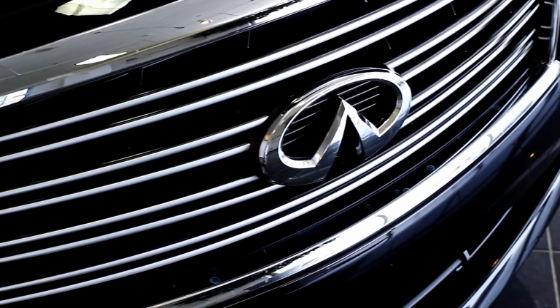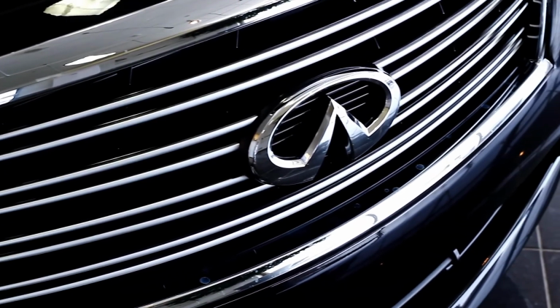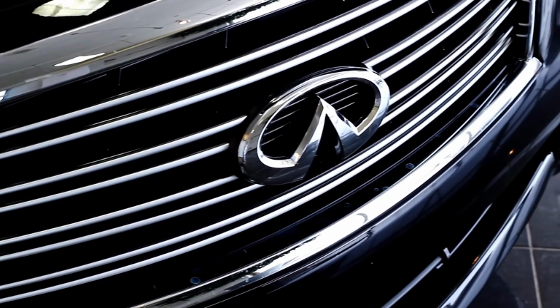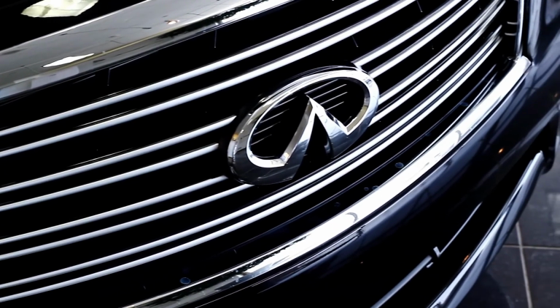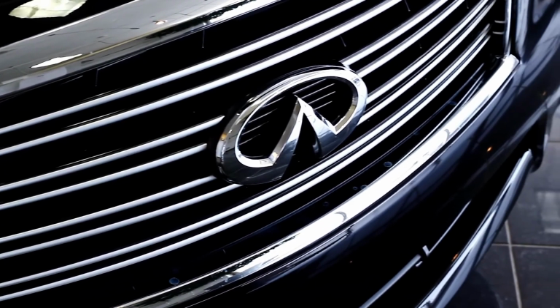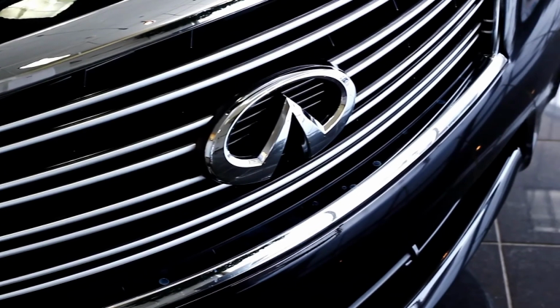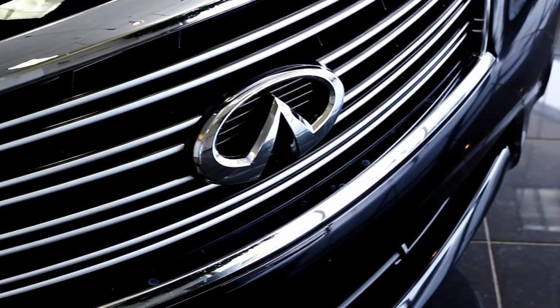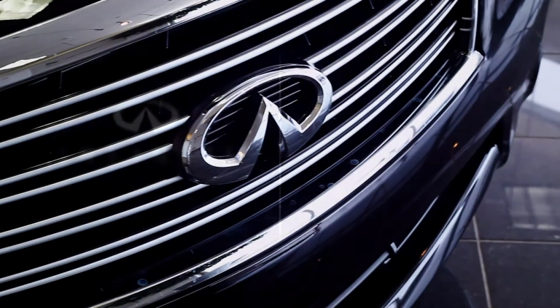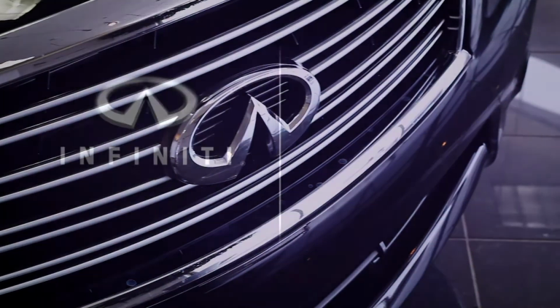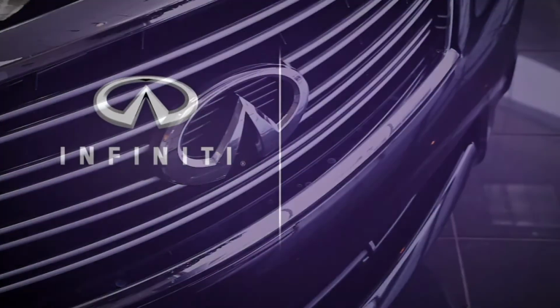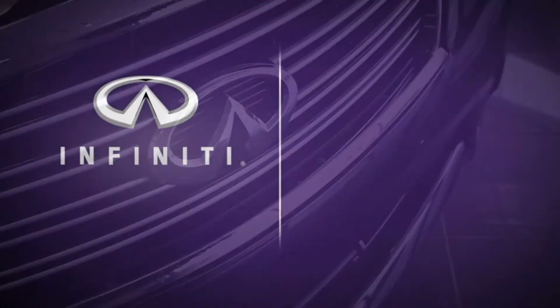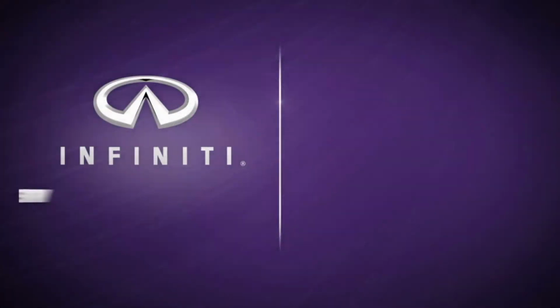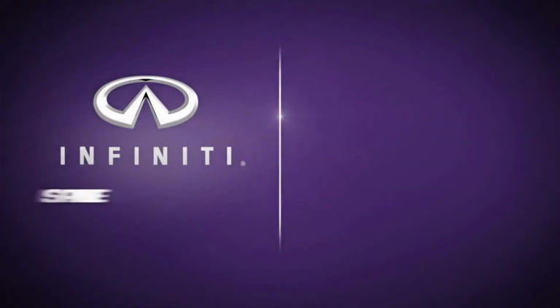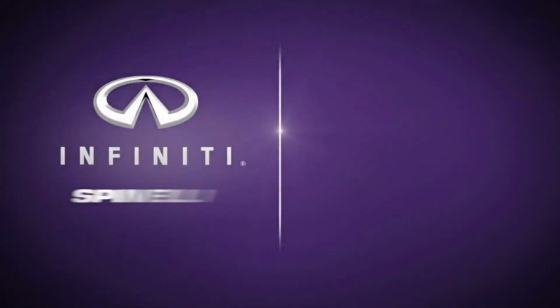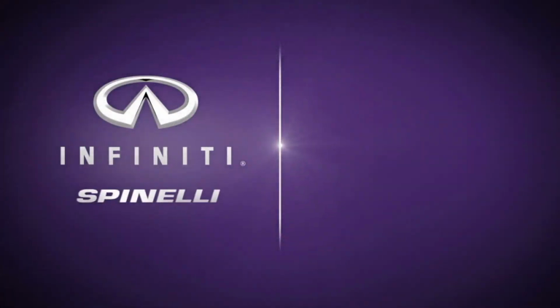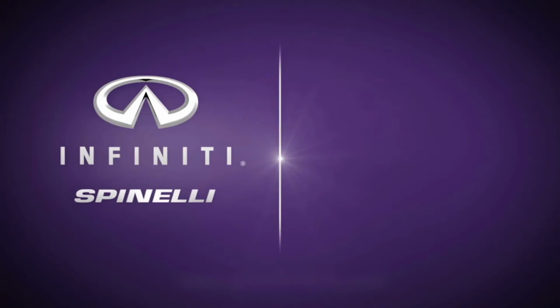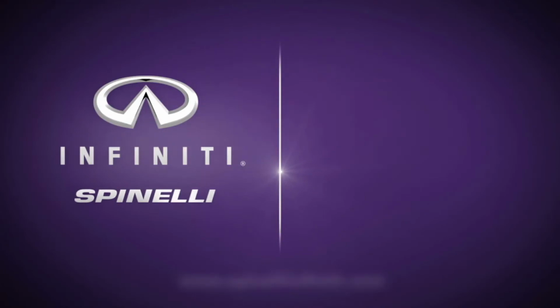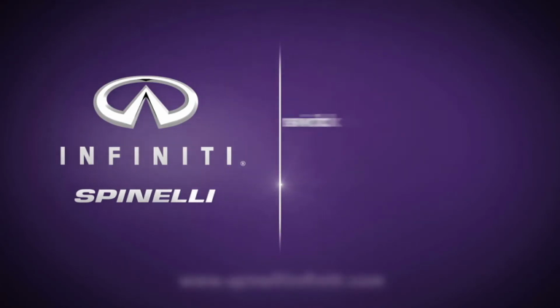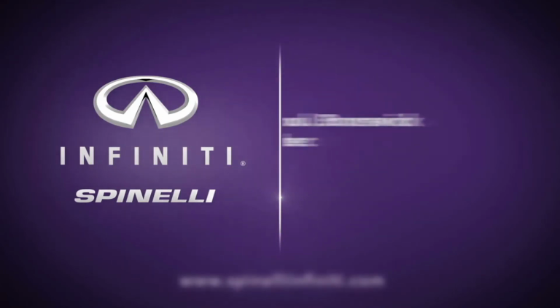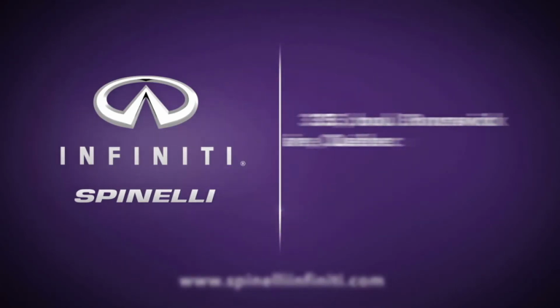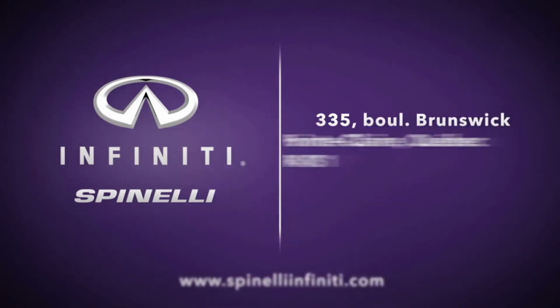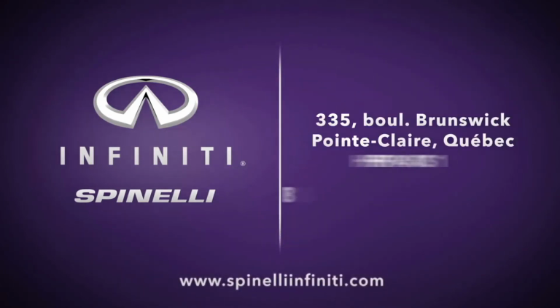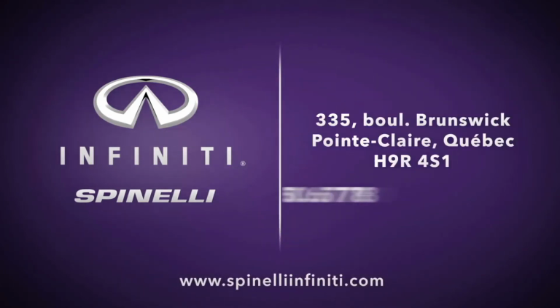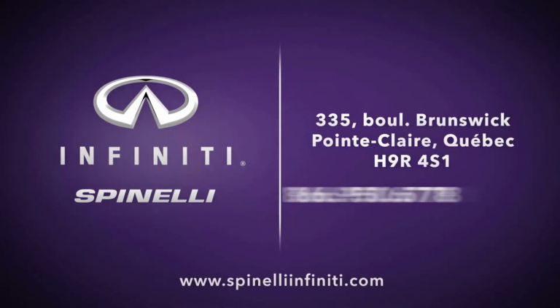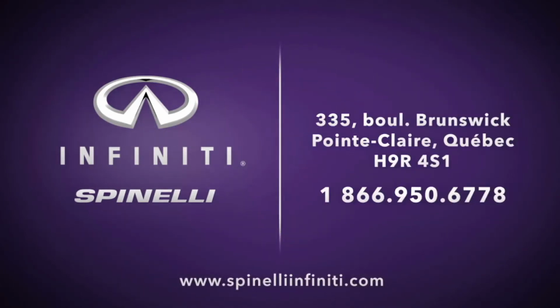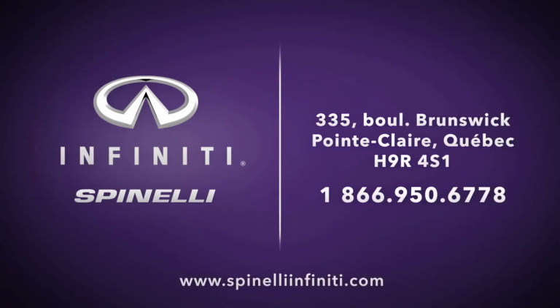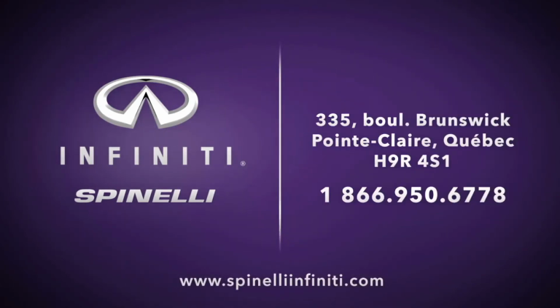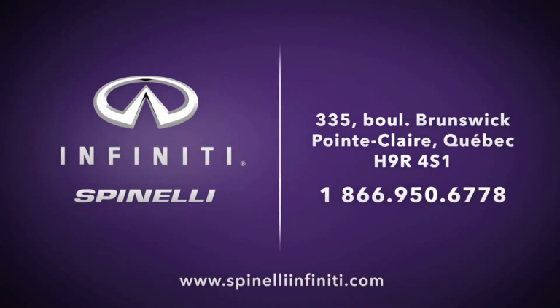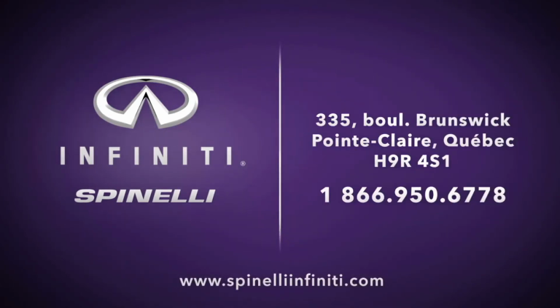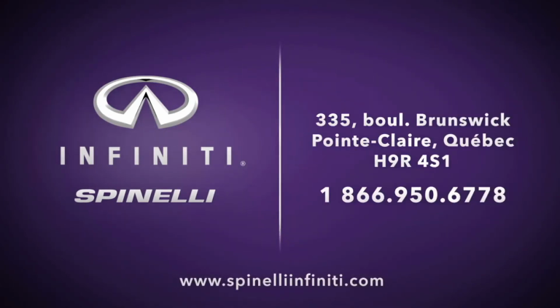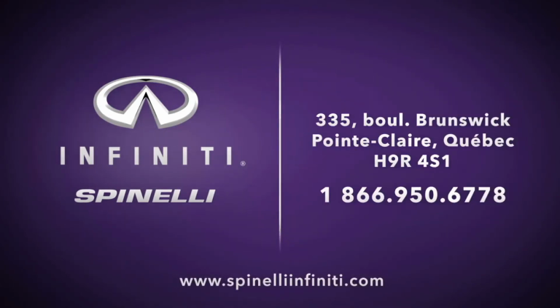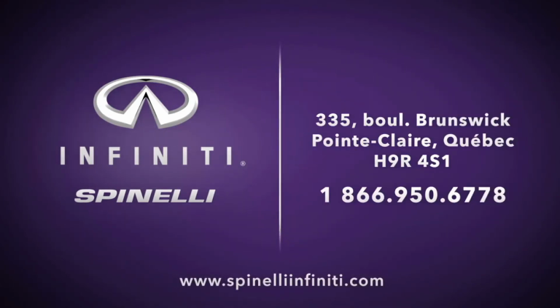Come test drive yours today at Spinelli Infinity Point Clair. Go.com.